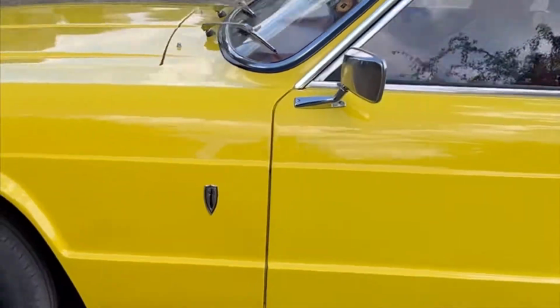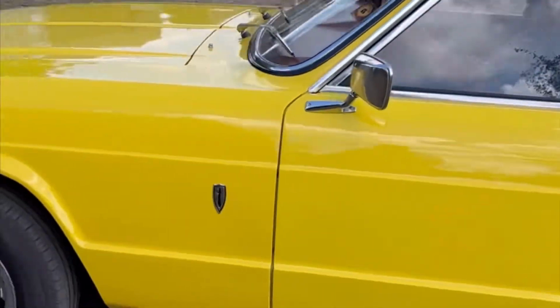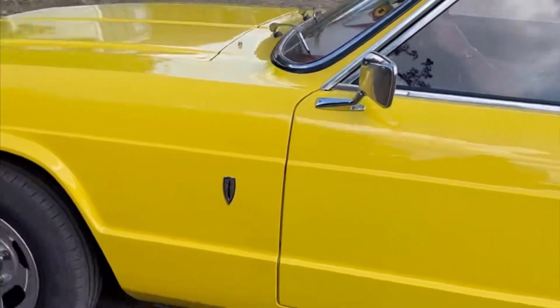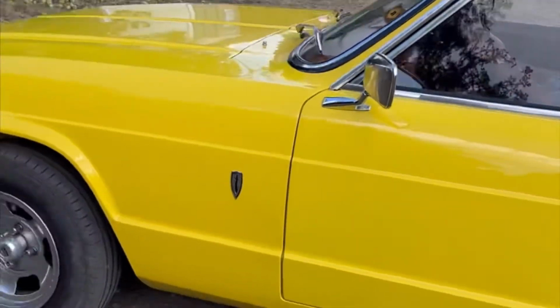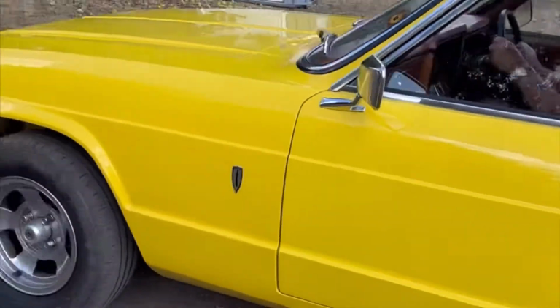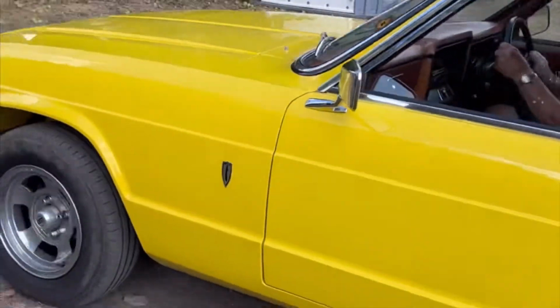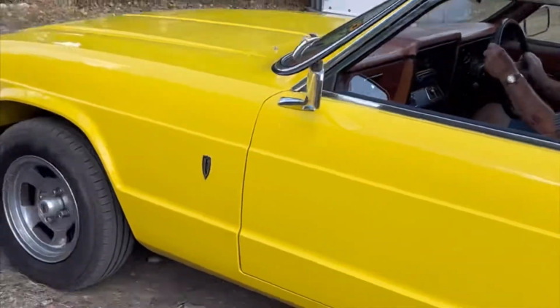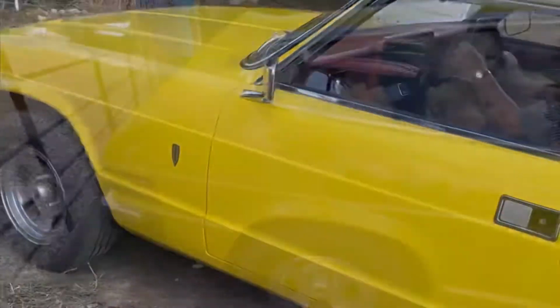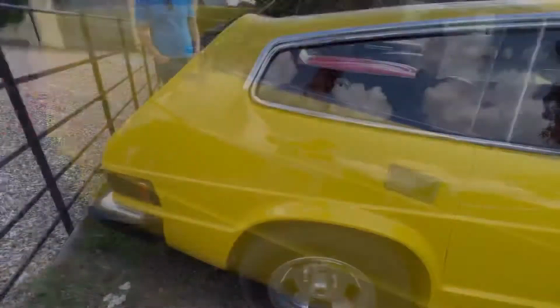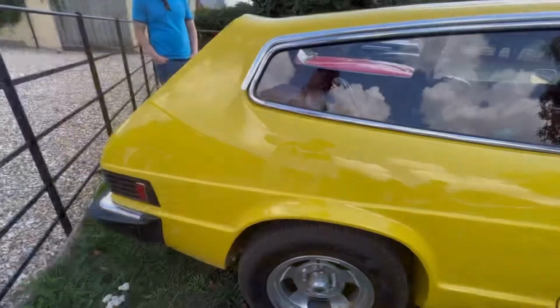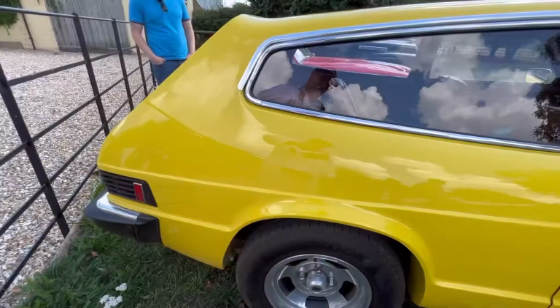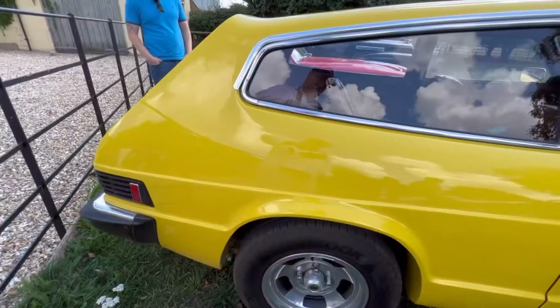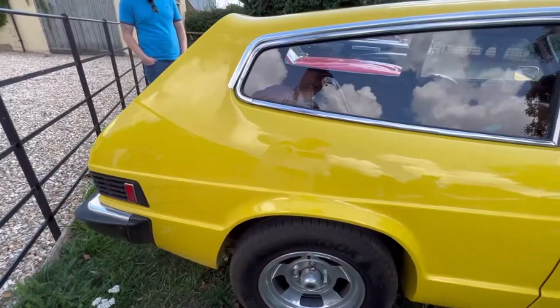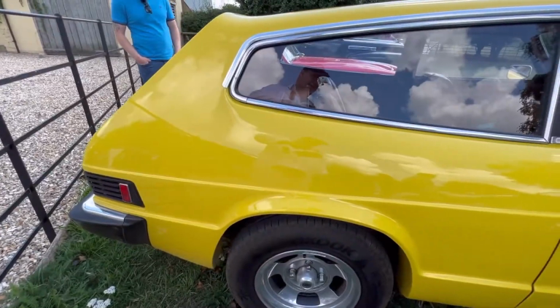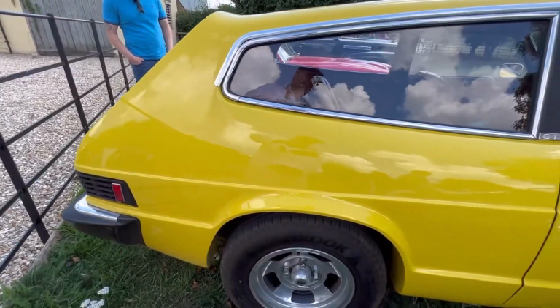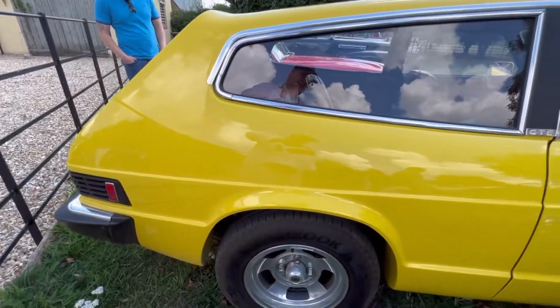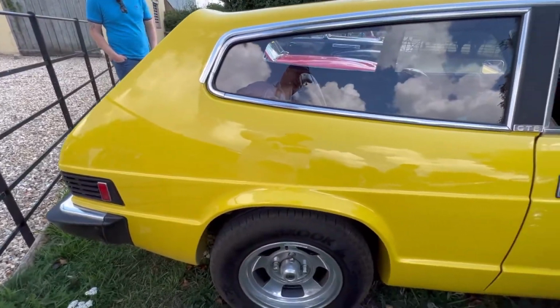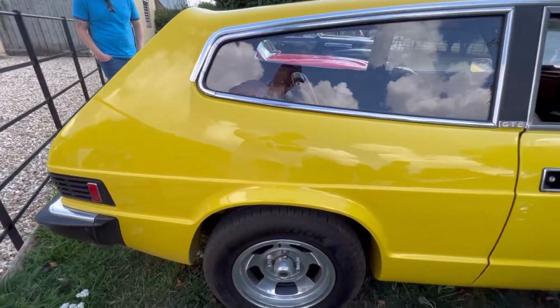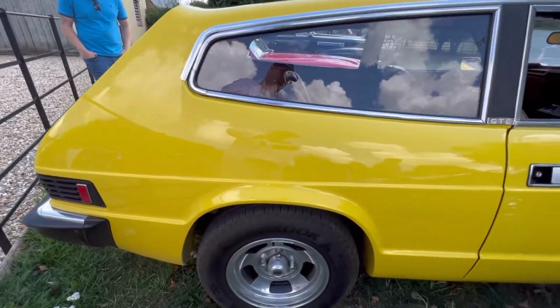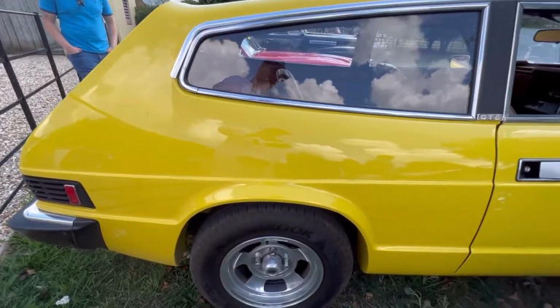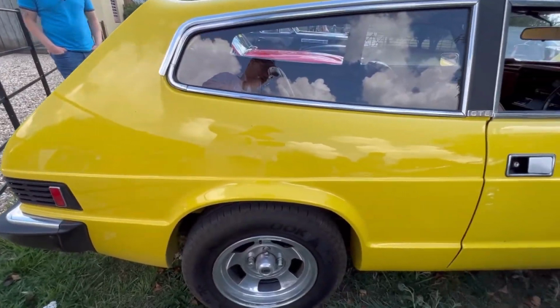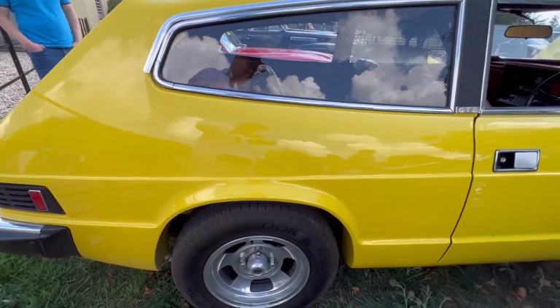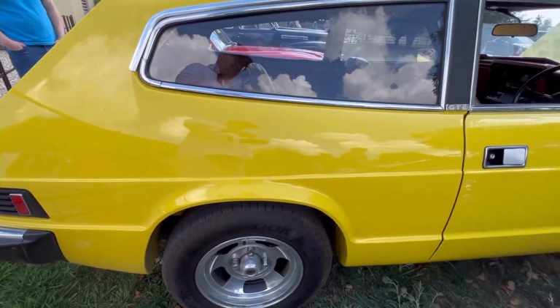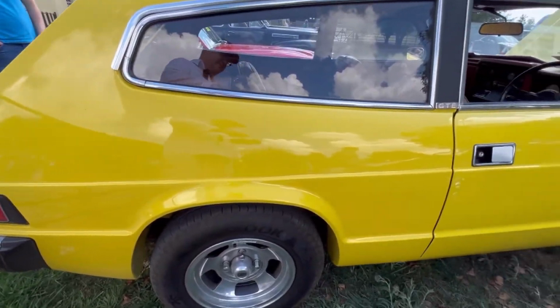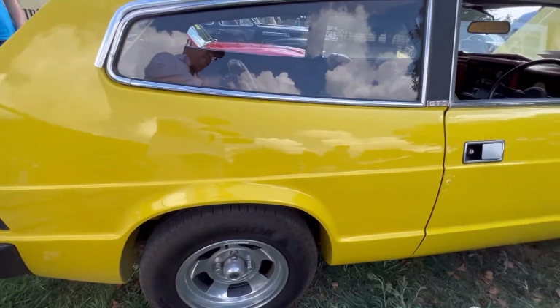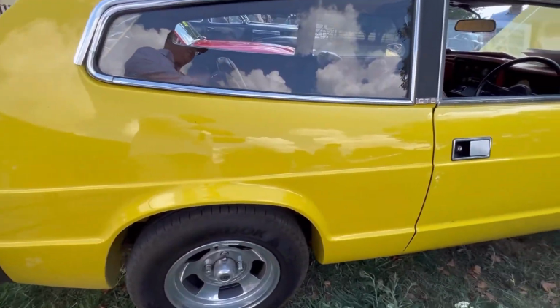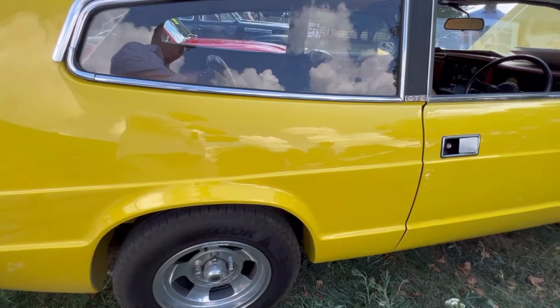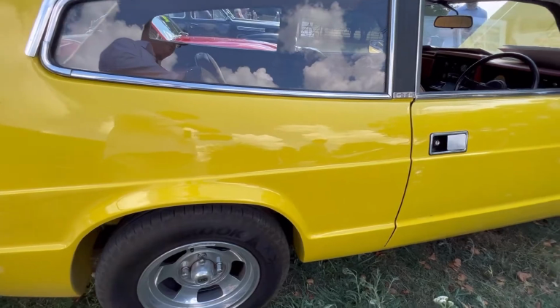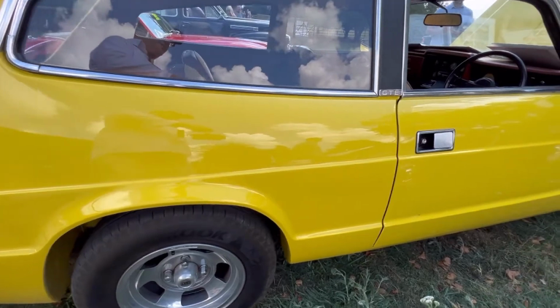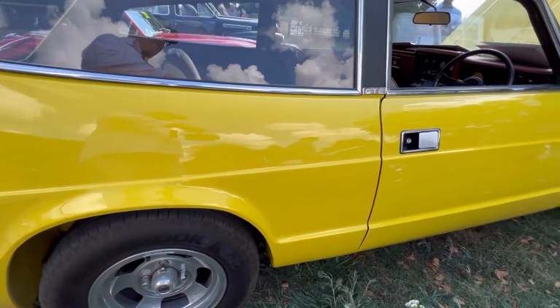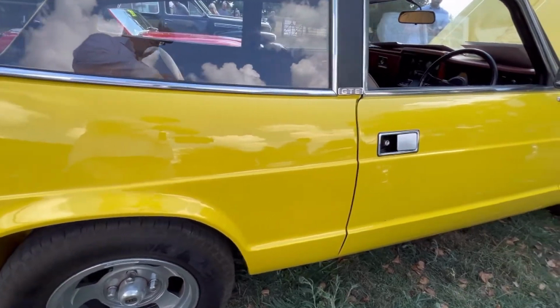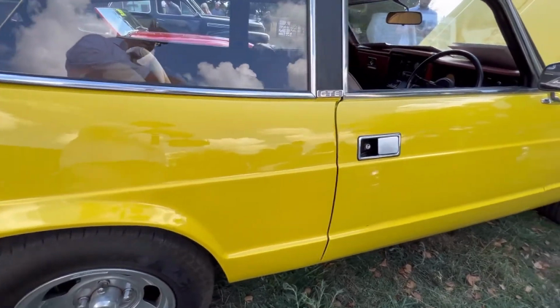It's the sound of a Reliant Scimitar. Now we've got here a really great car, the Scimitar GTE.